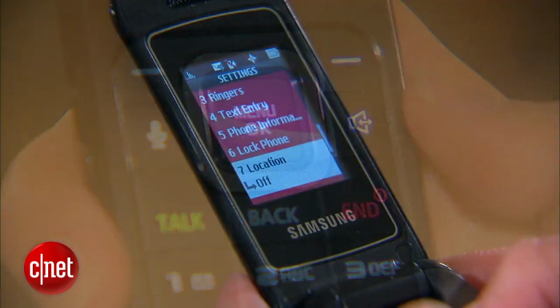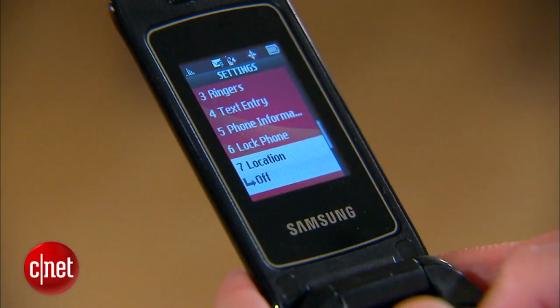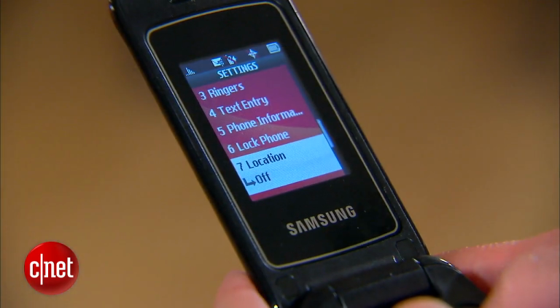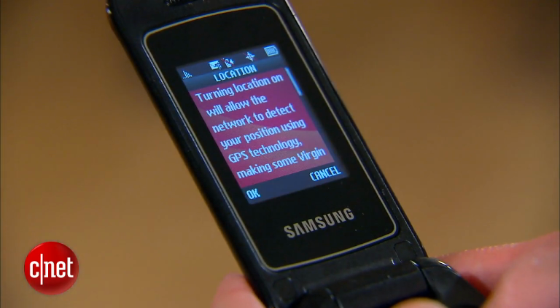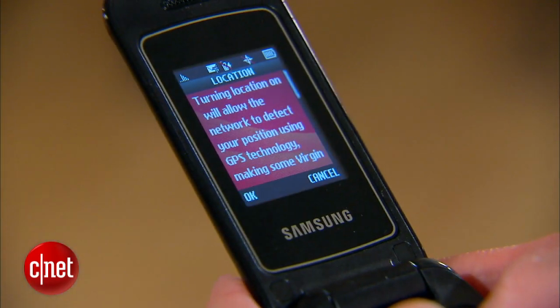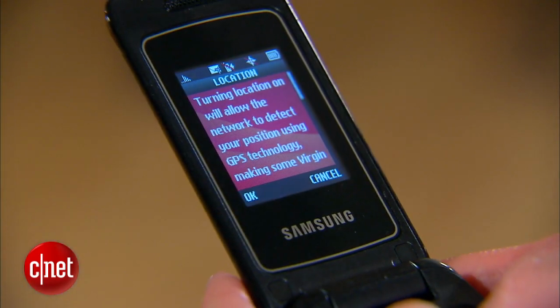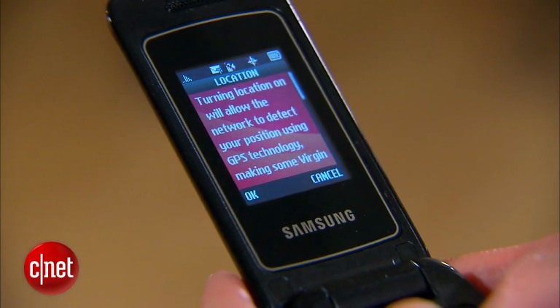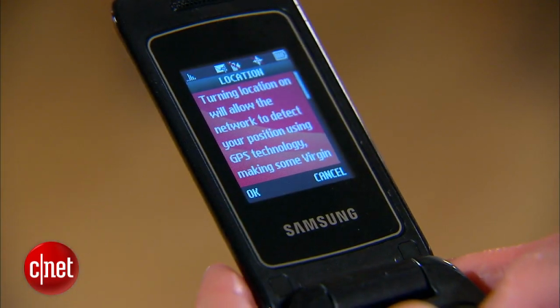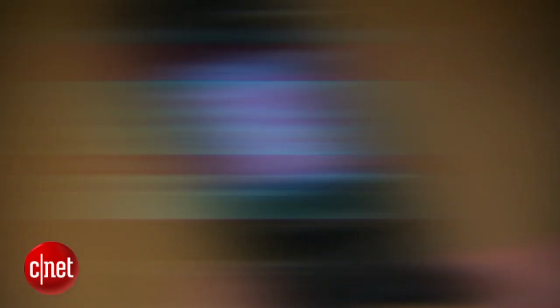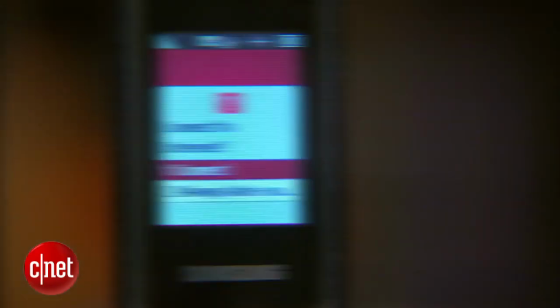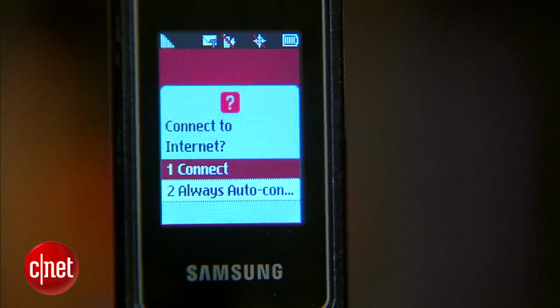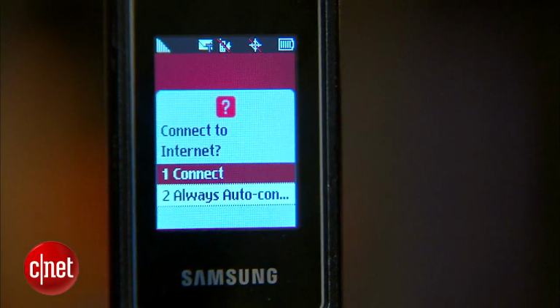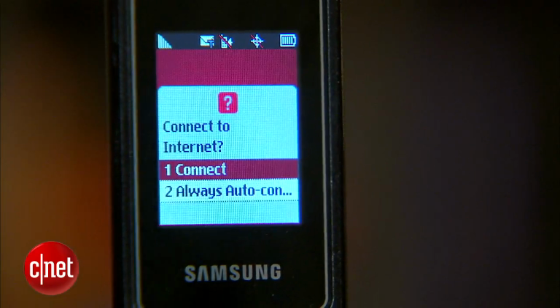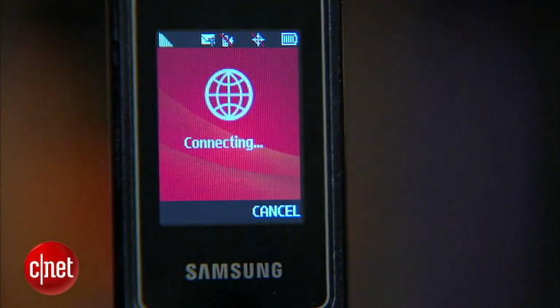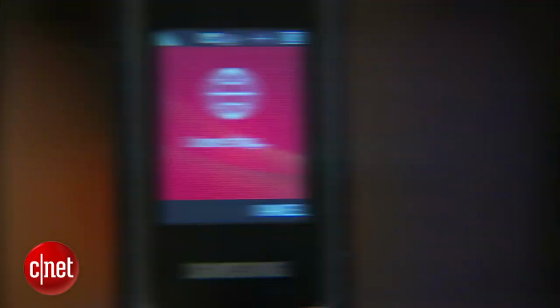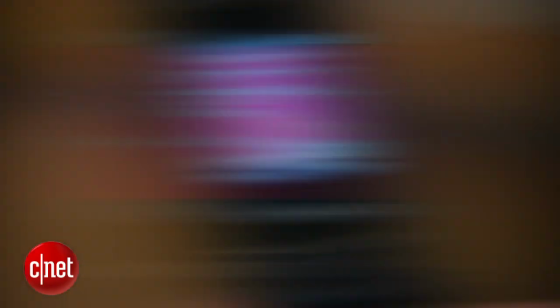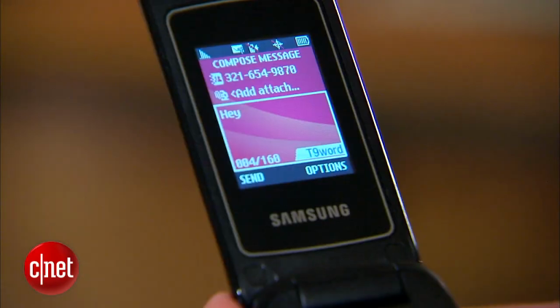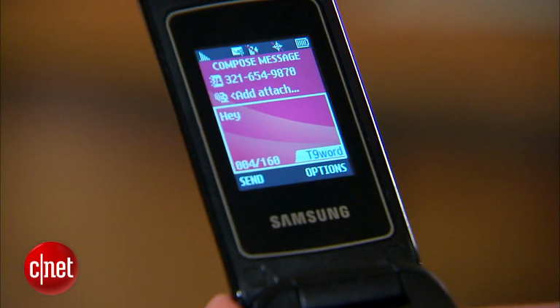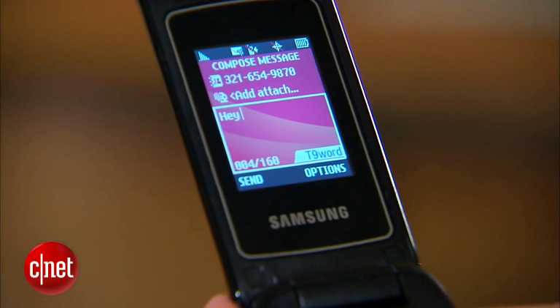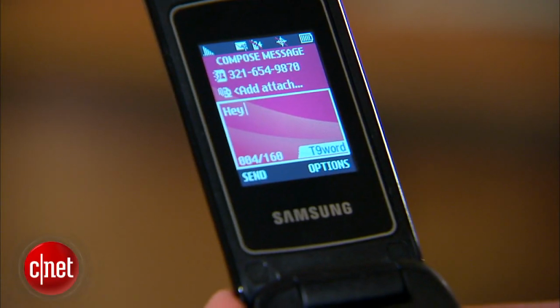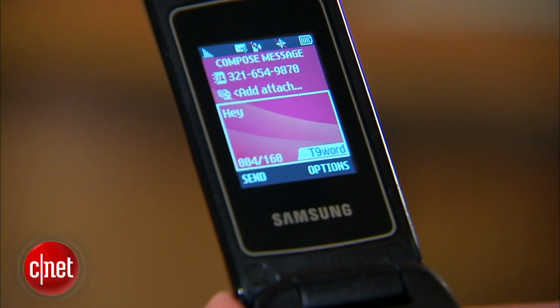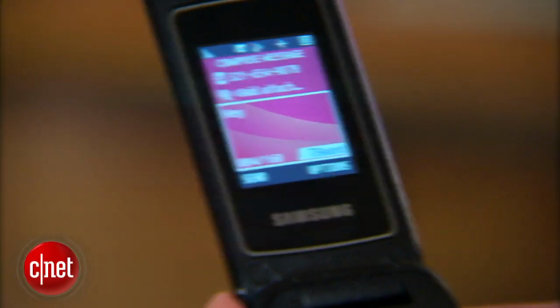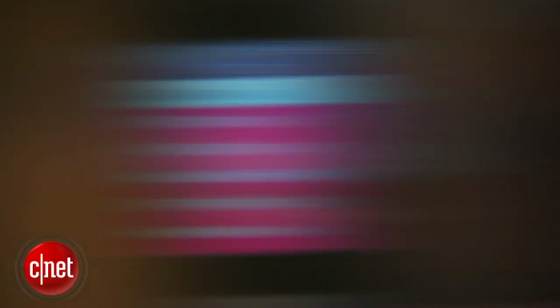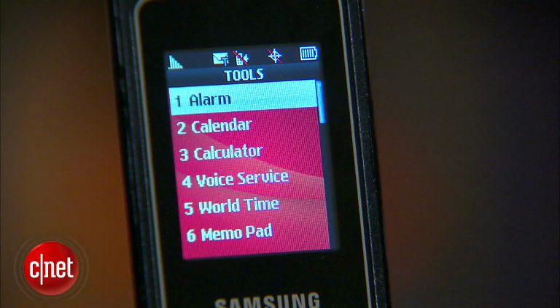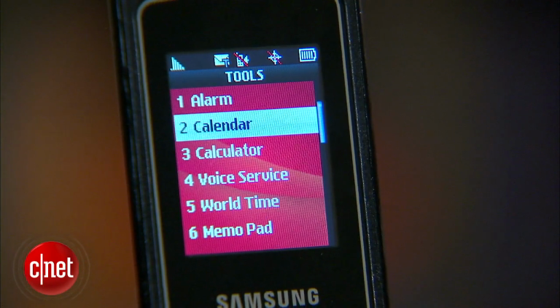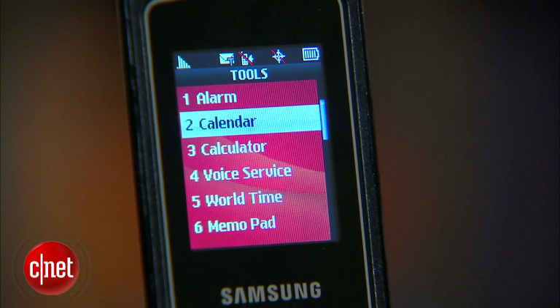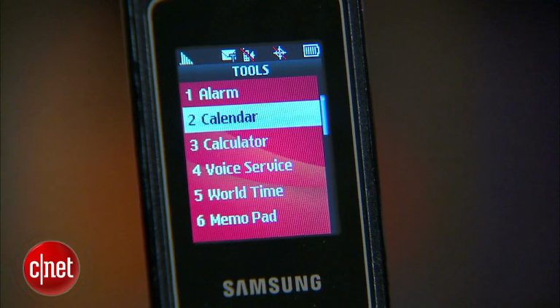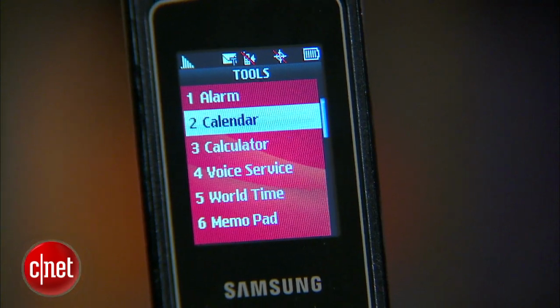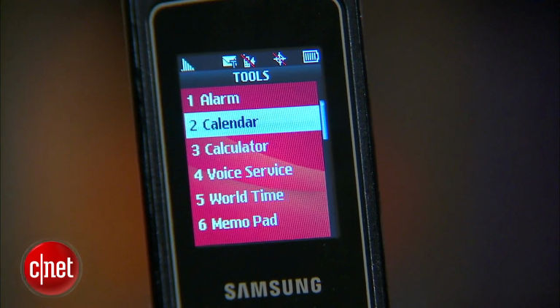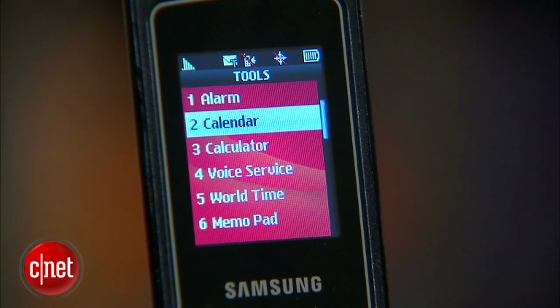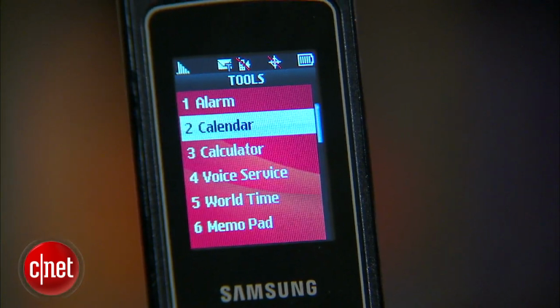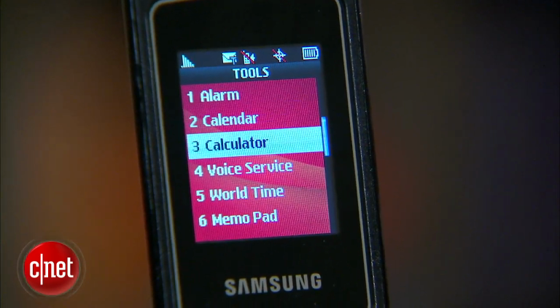There's GPS on here and the mobile web. You can text, of course, and there are a variety of other tools like a calculator.